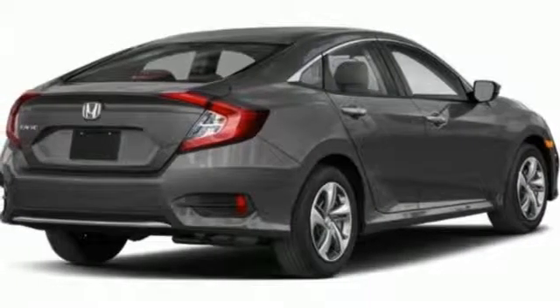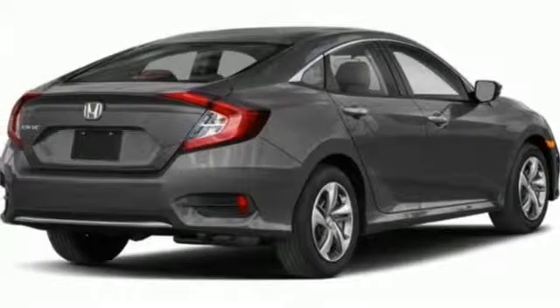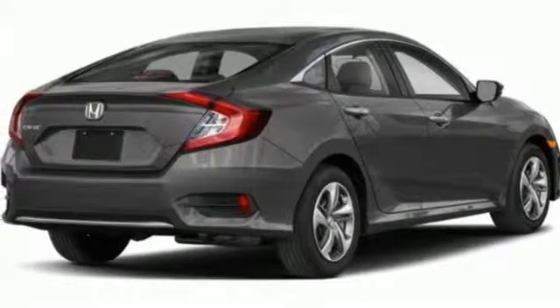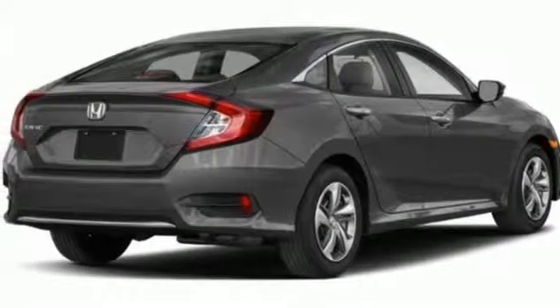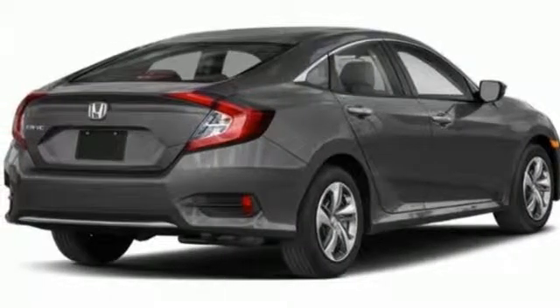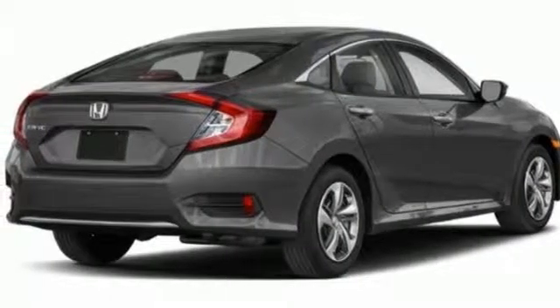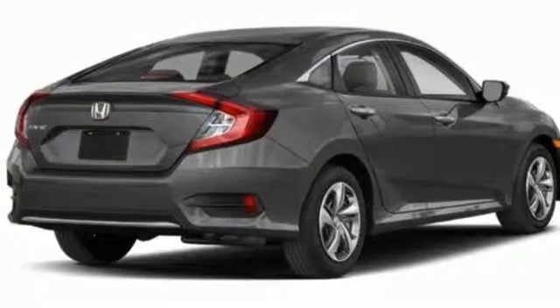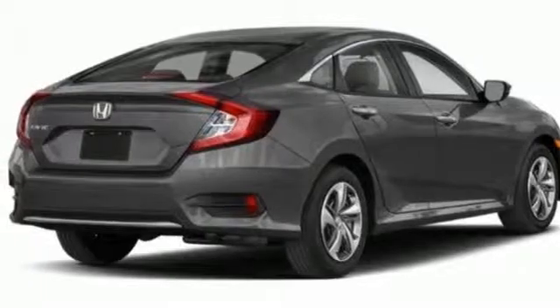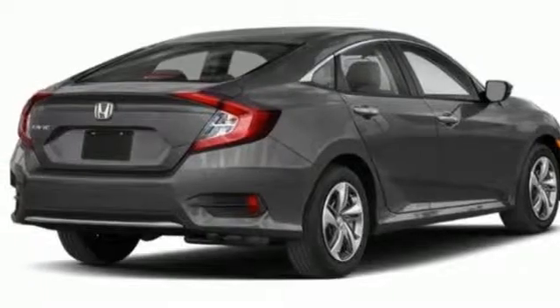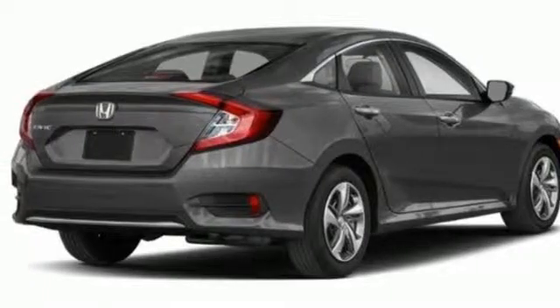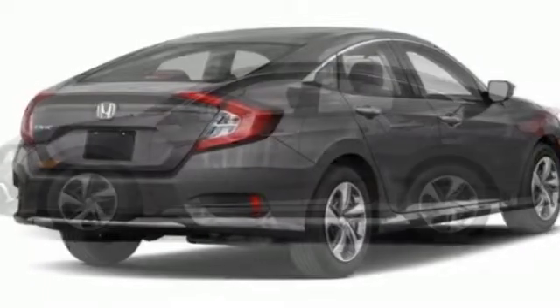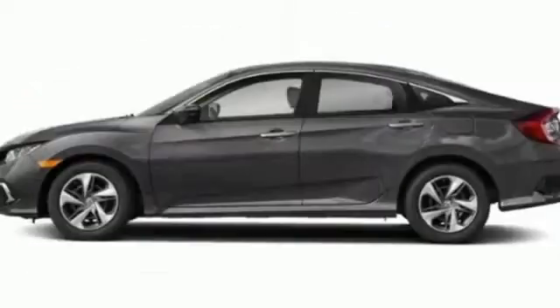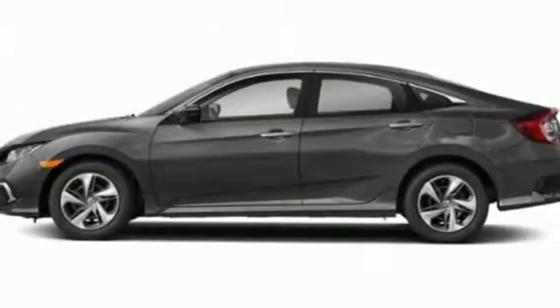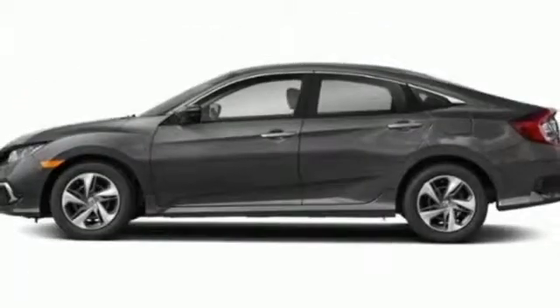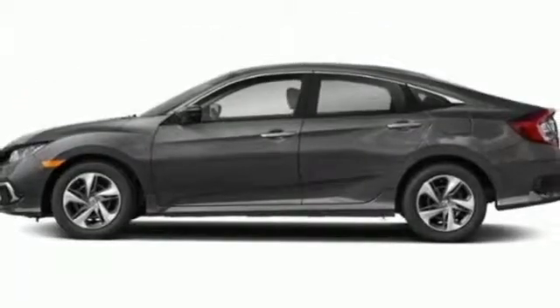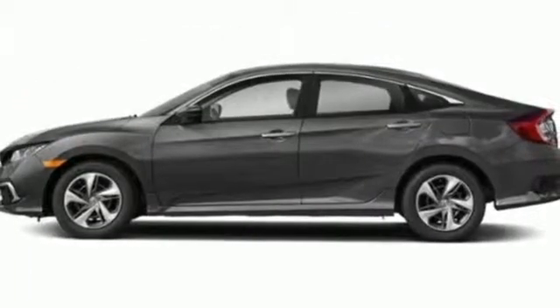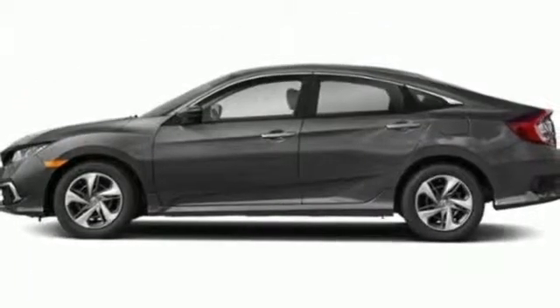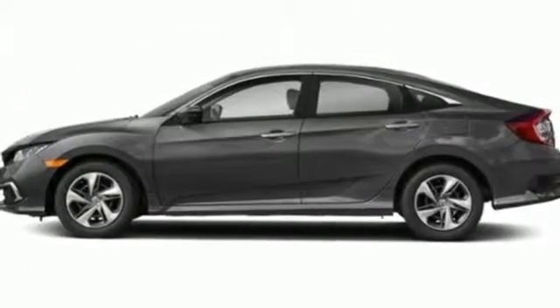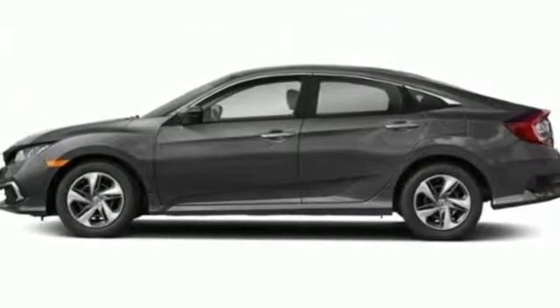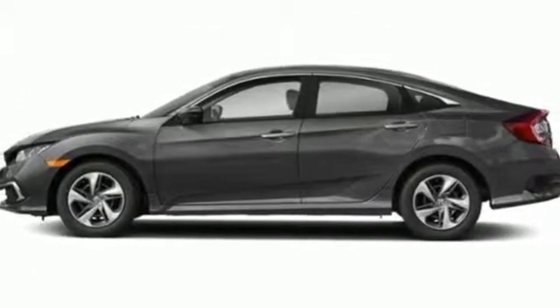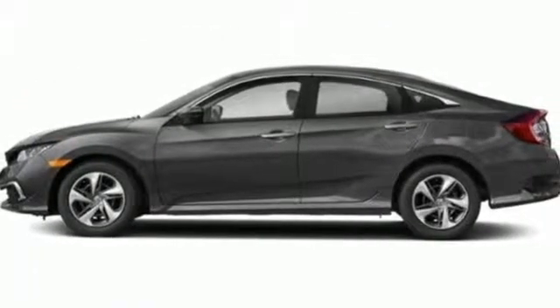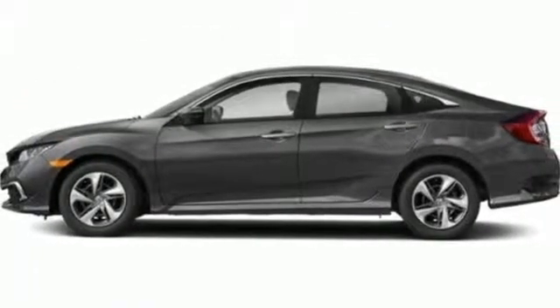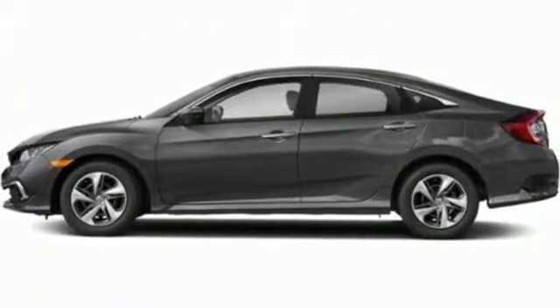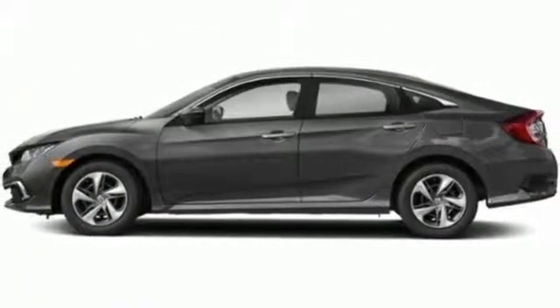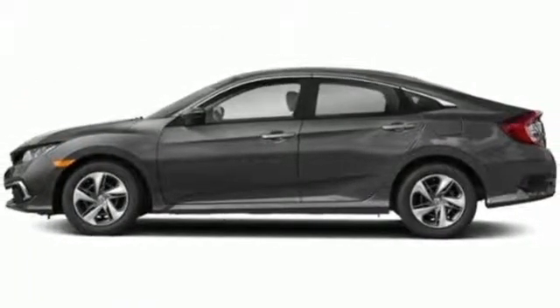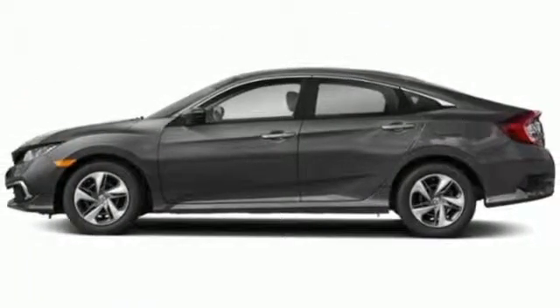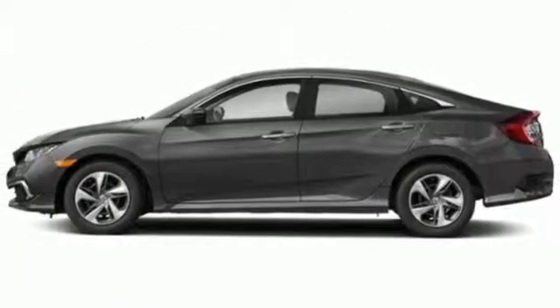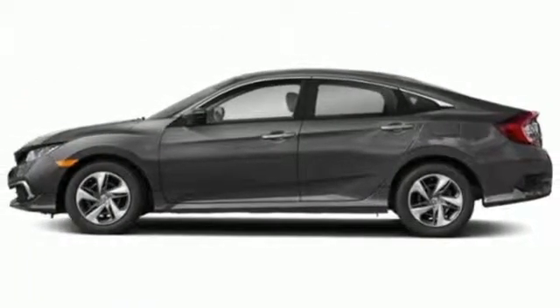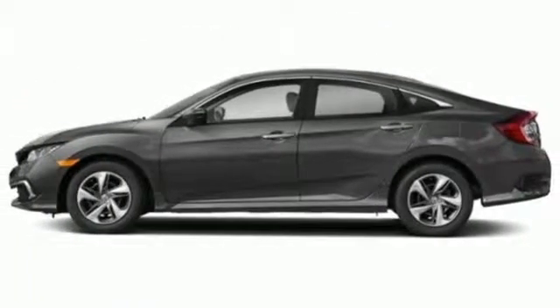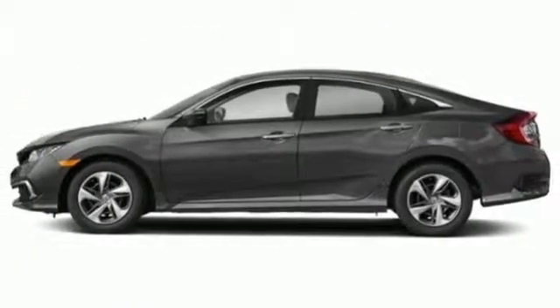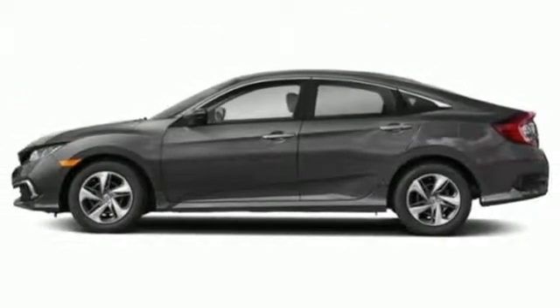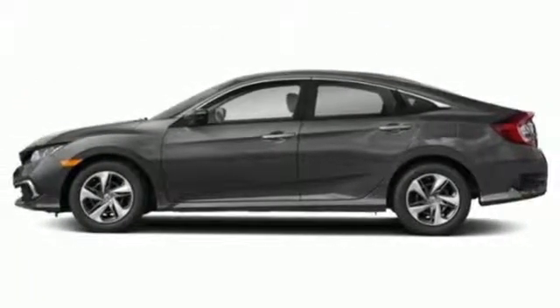Honda's created some of the most admired vehicles on the planet. You'll never know till you try. Test drive it today.